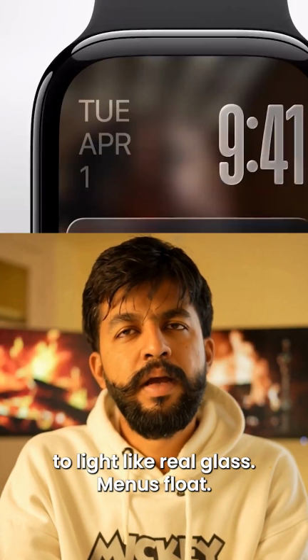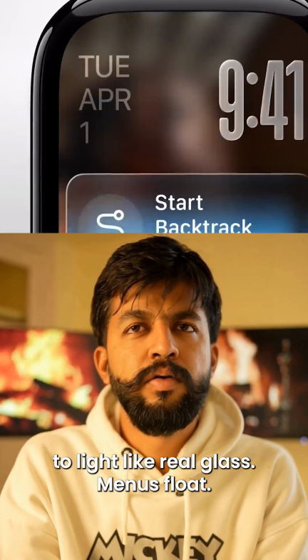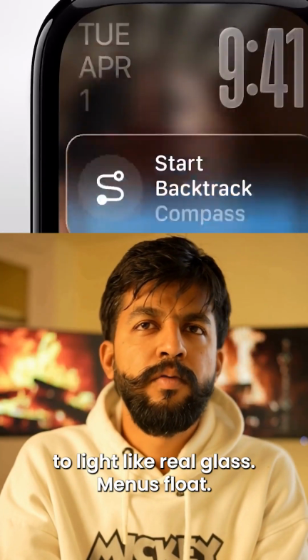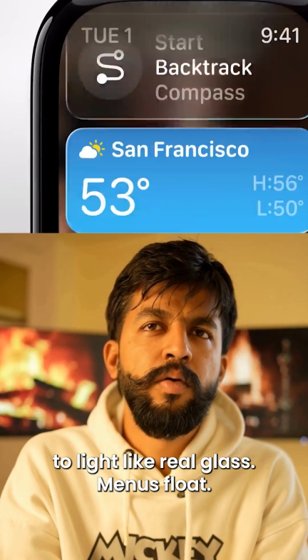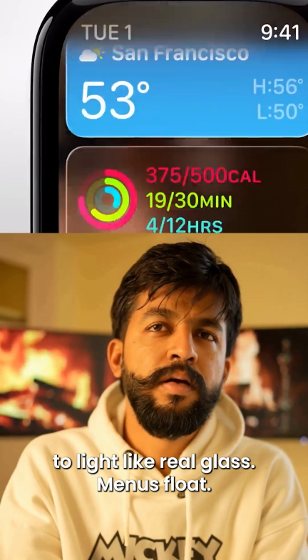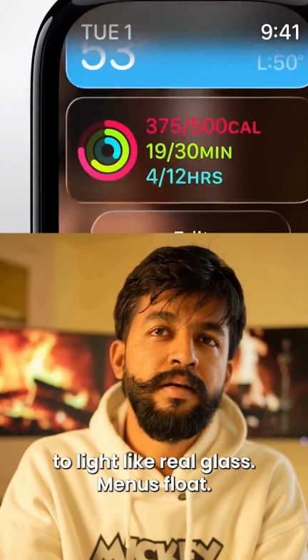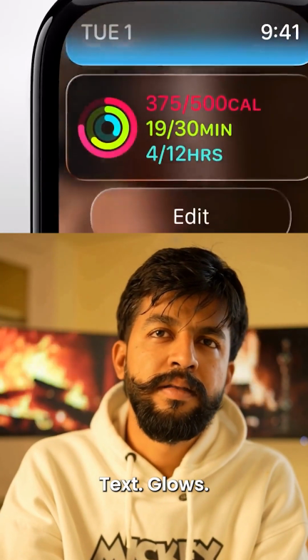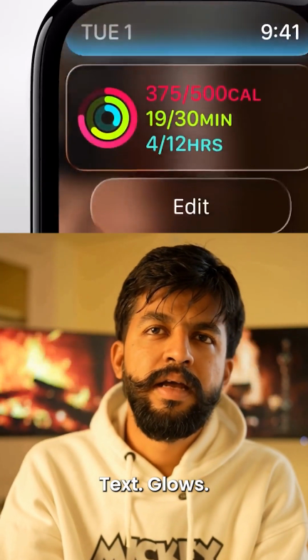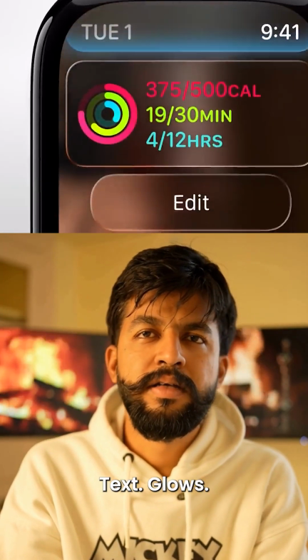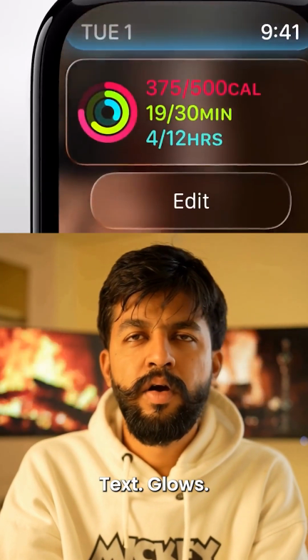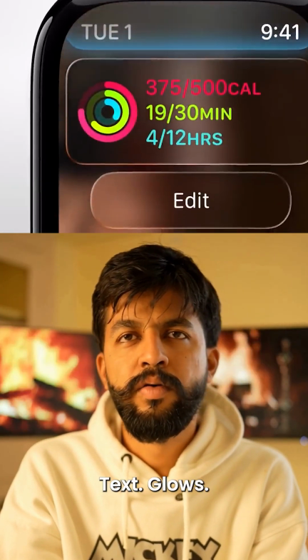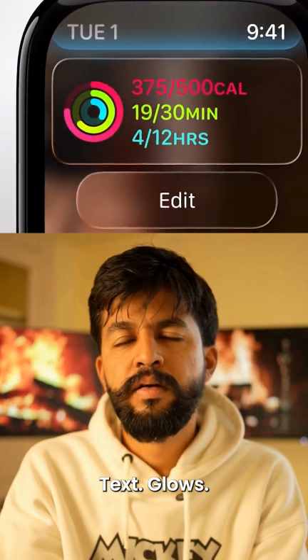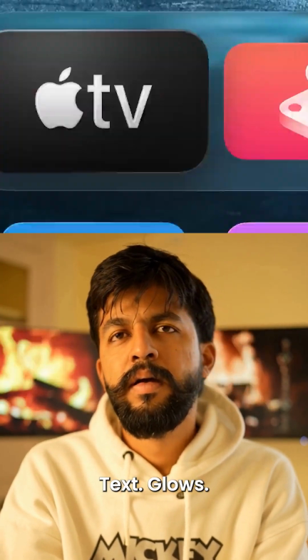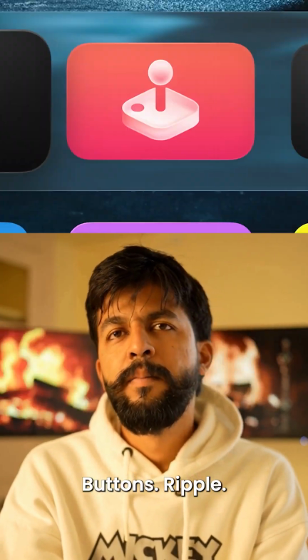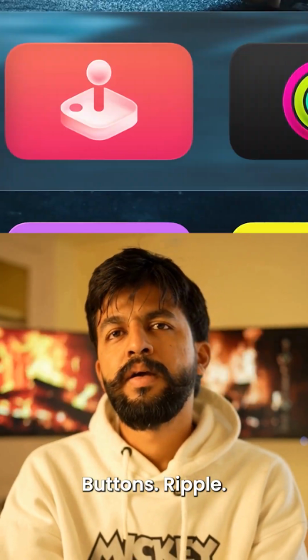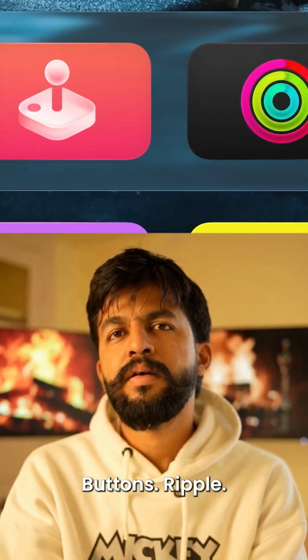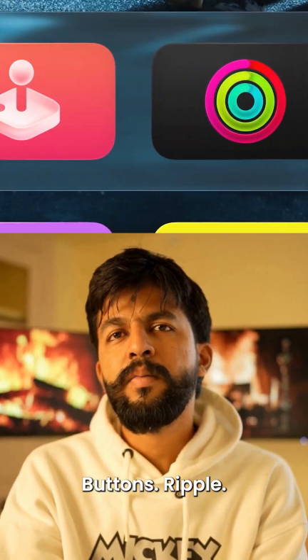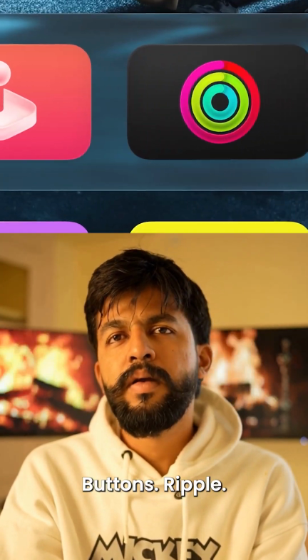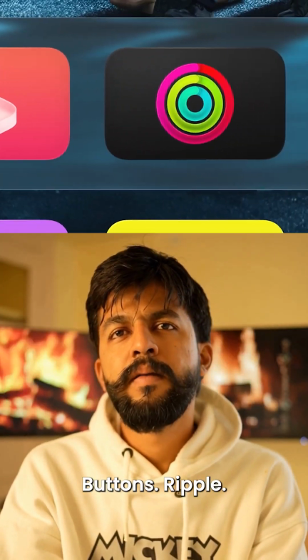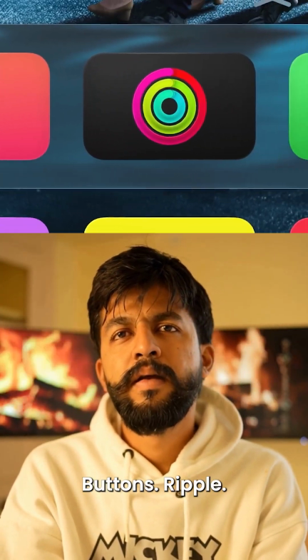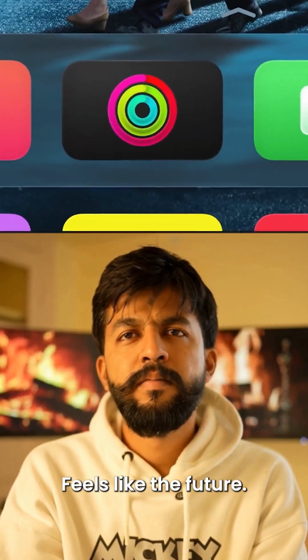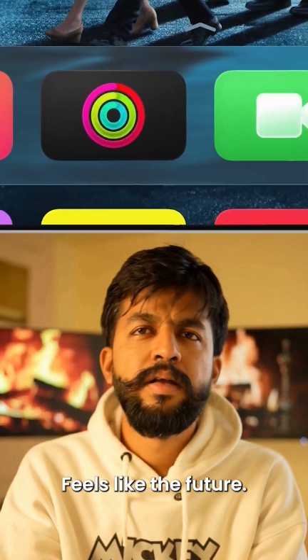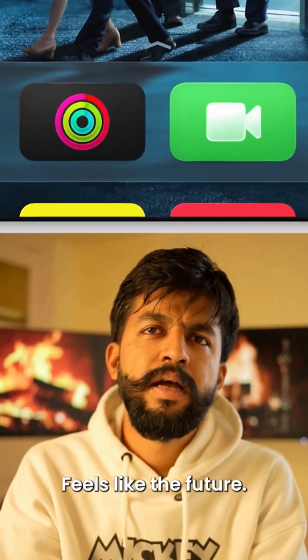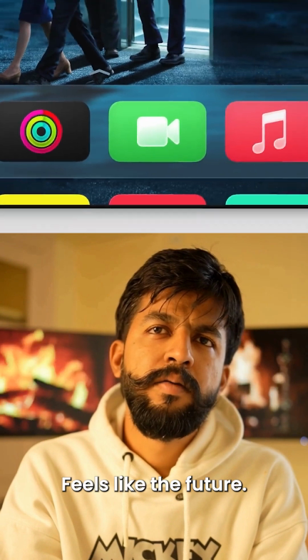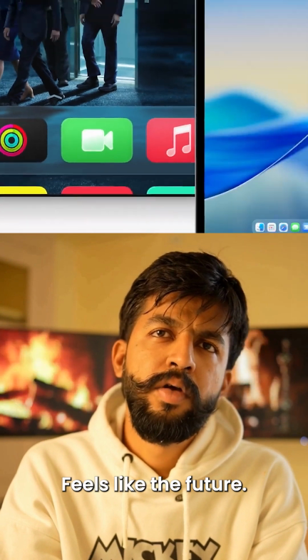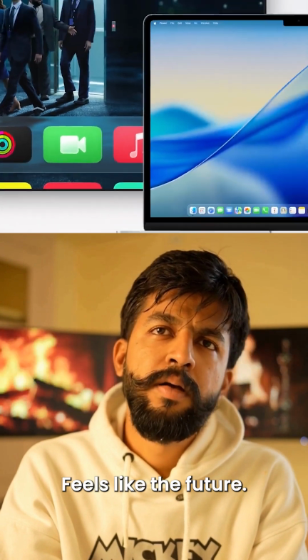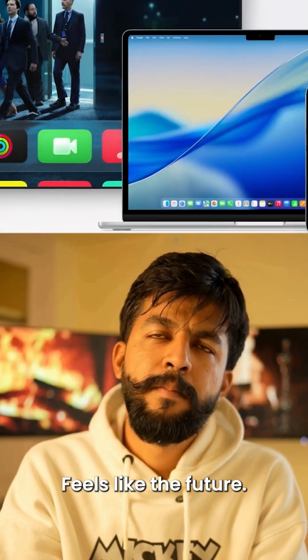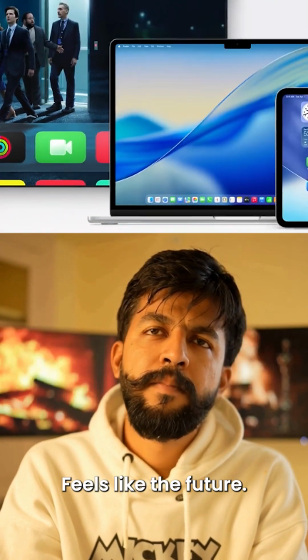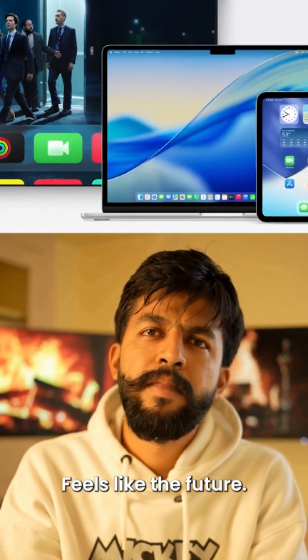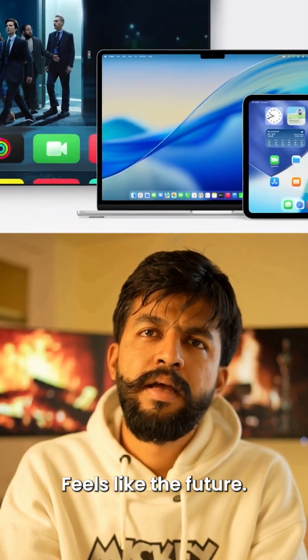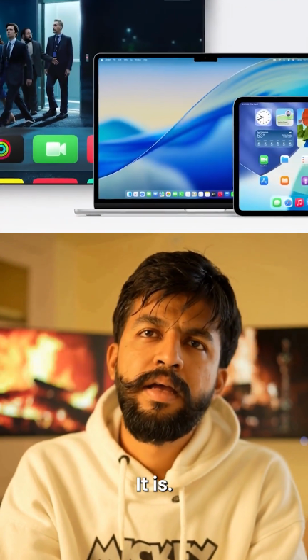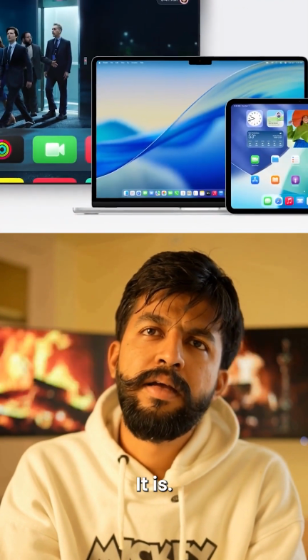Menus float, text glows, buttons ripple. Feels like the future? It is.